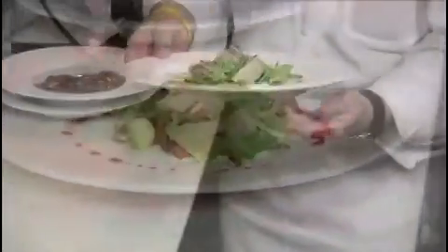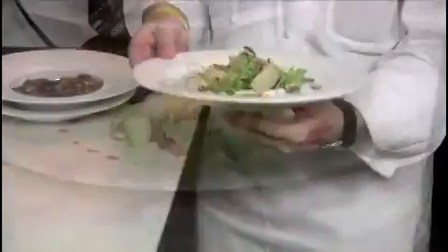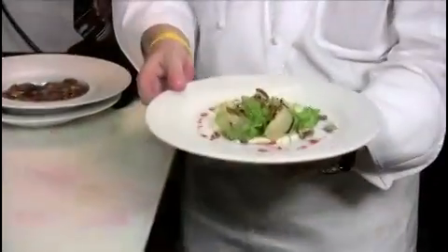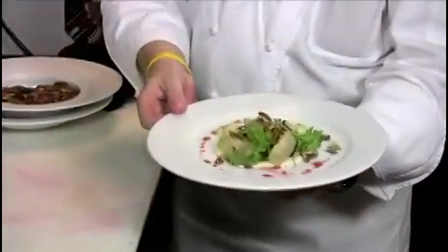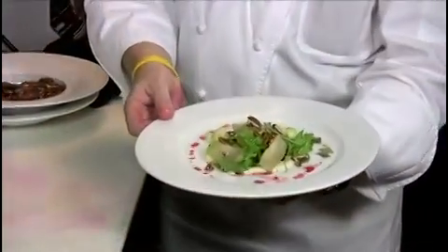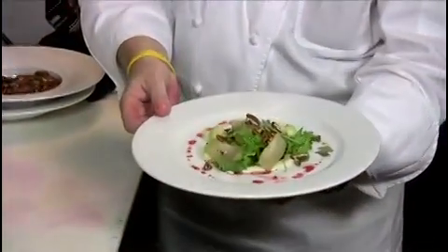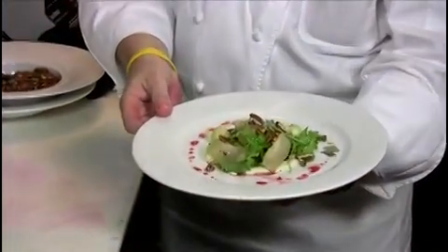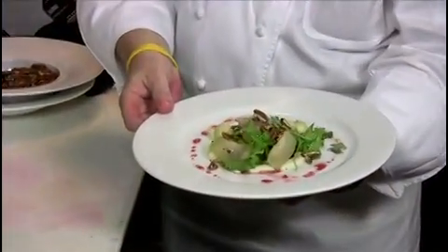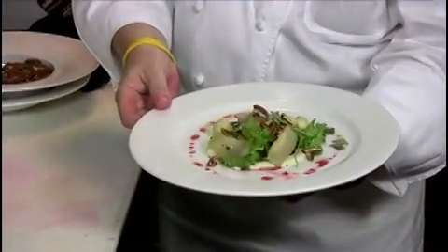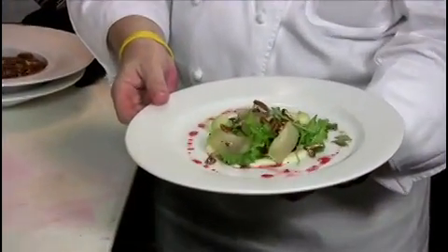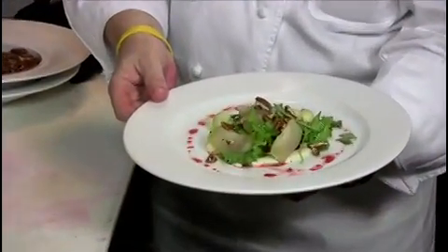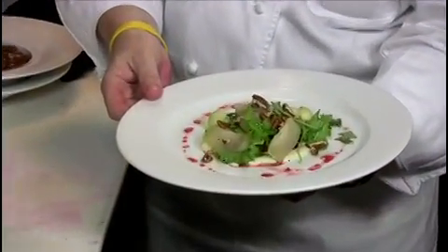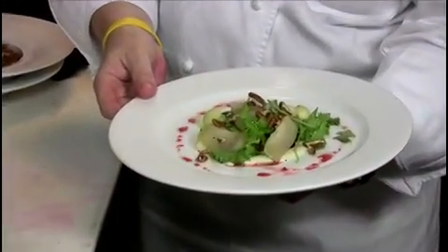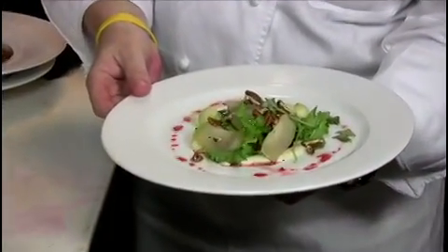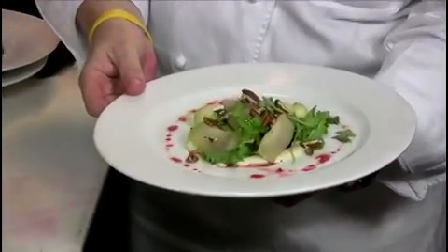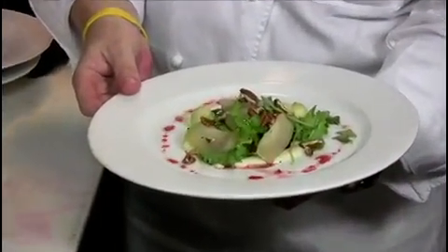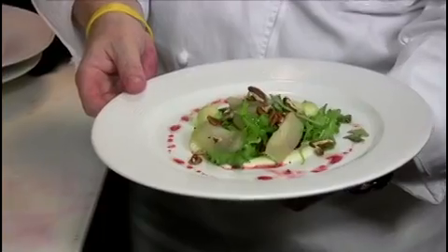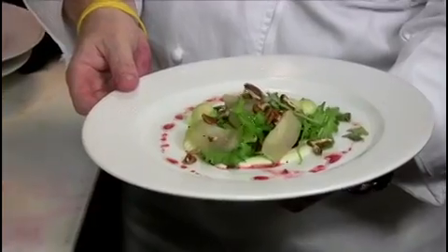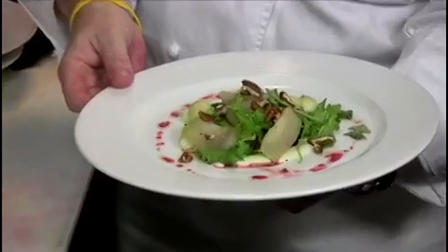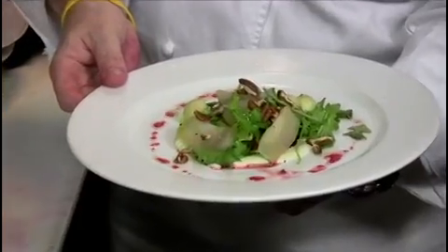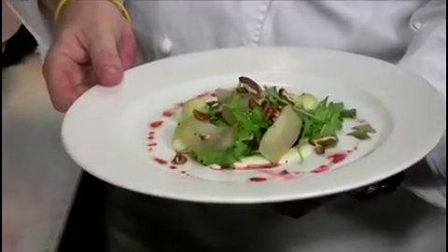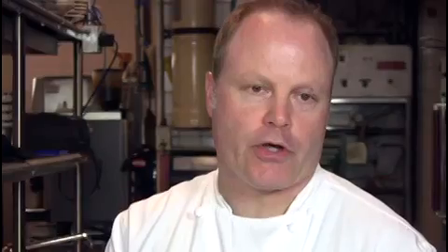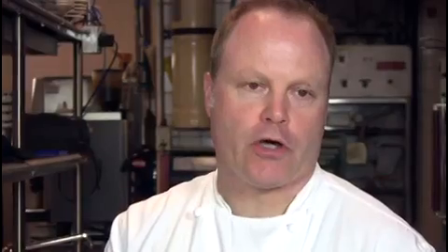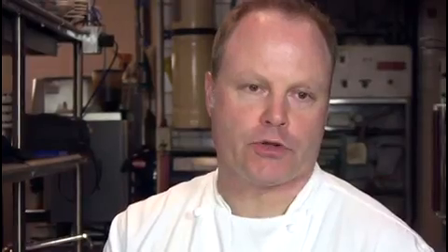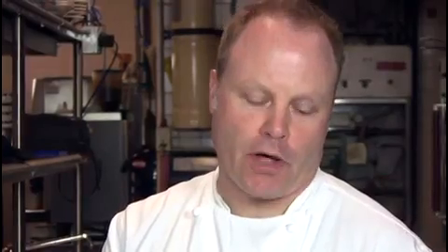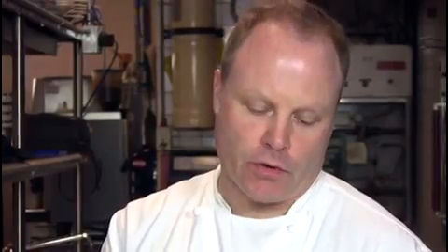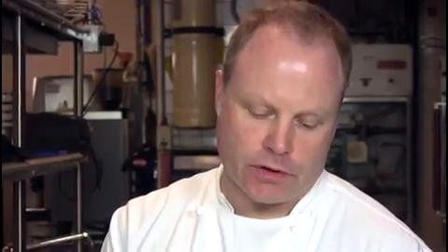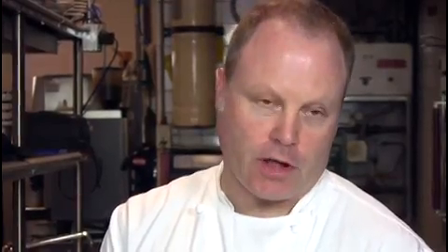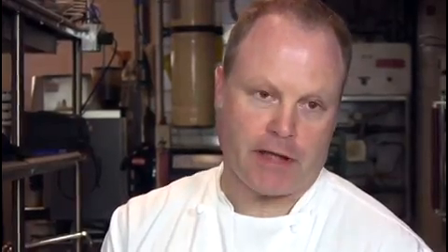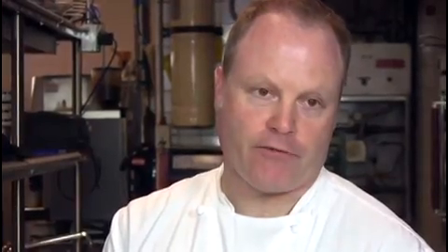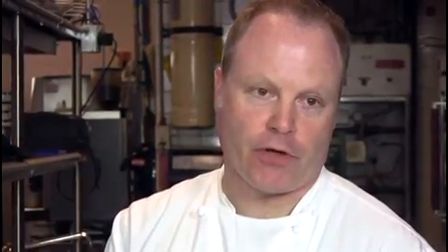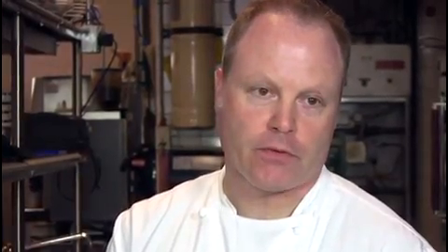So there you have it — the finished dish, fruits and roots. You can make this at home or you can come to Ironwood and I'll make it for you.